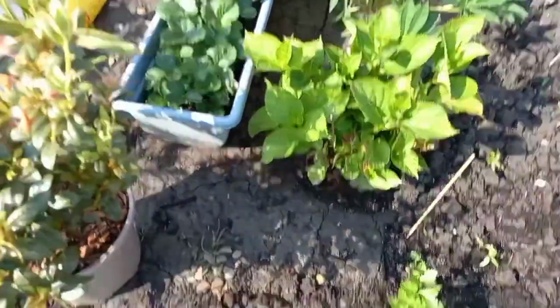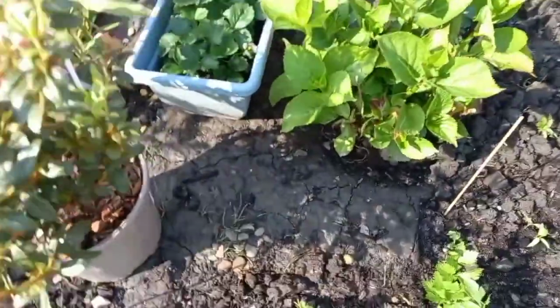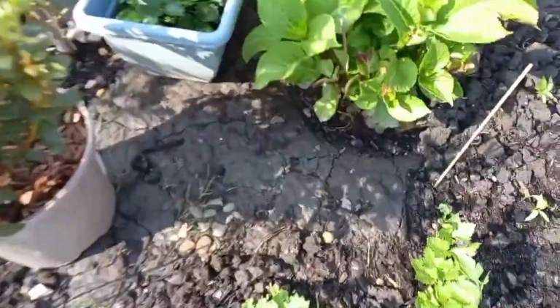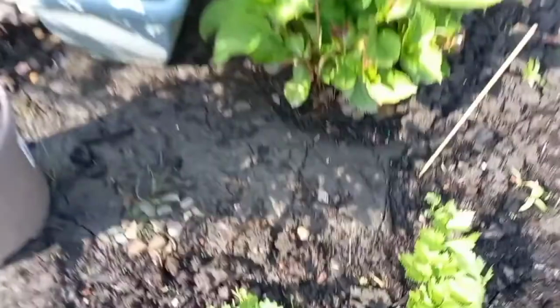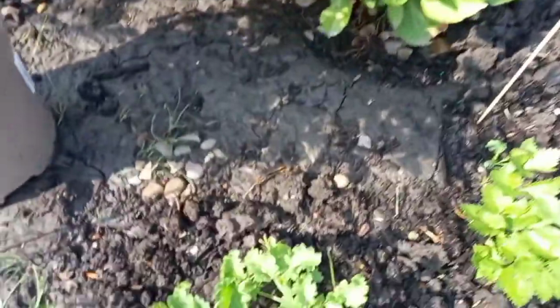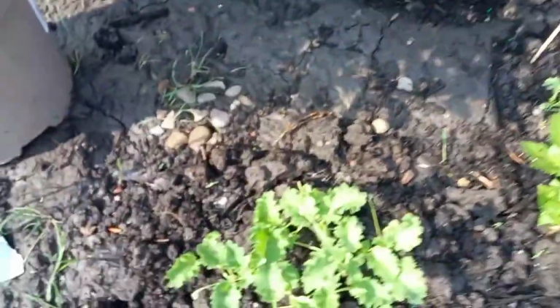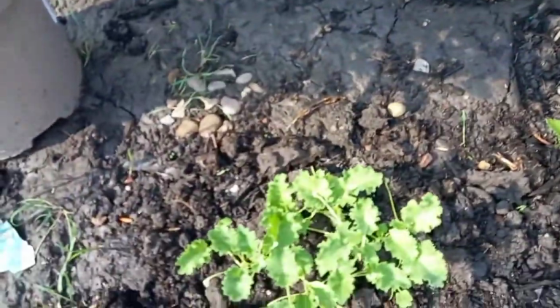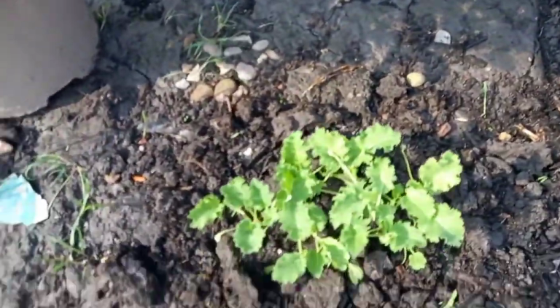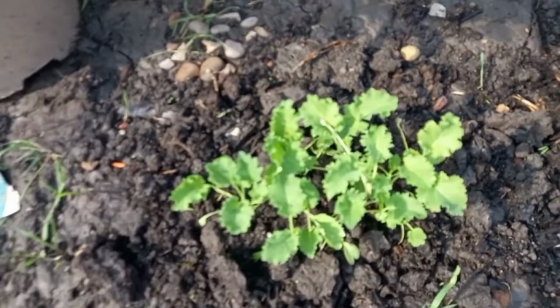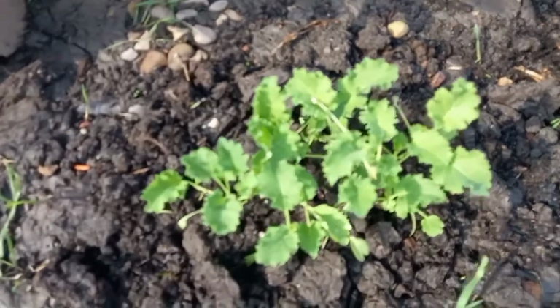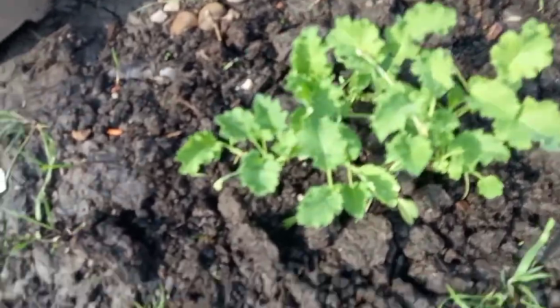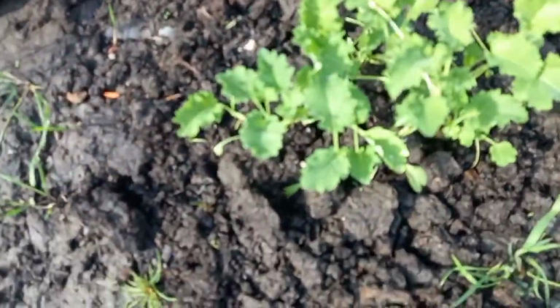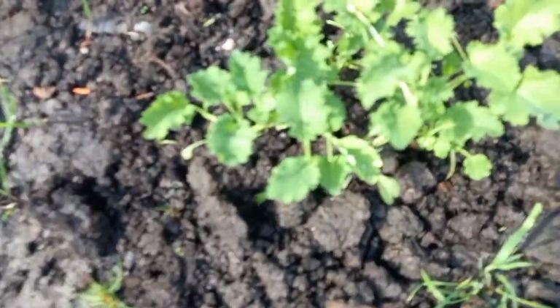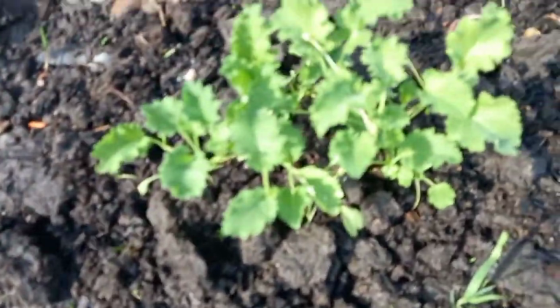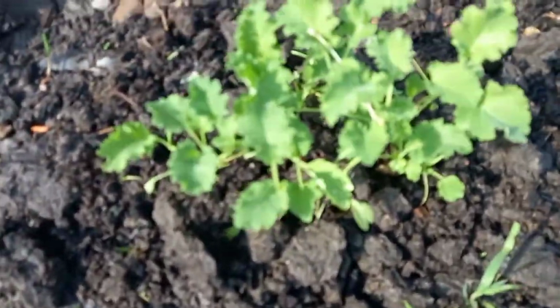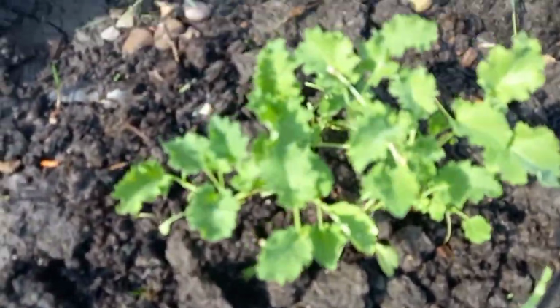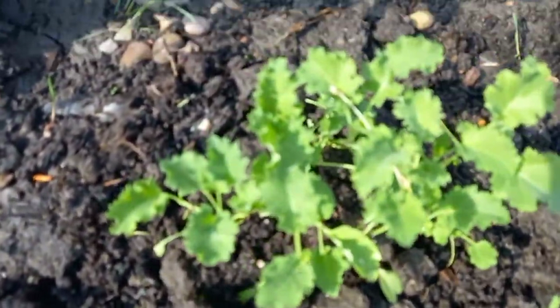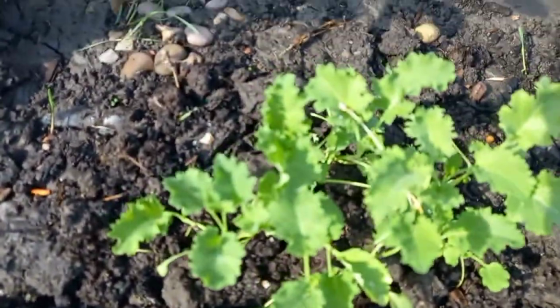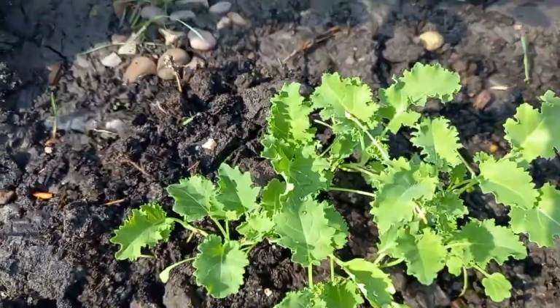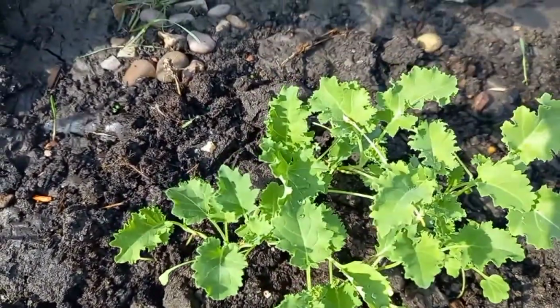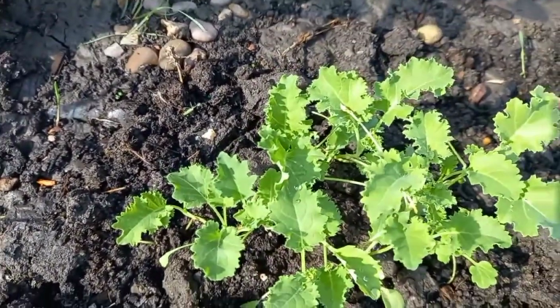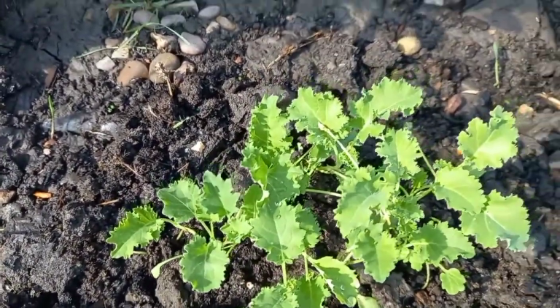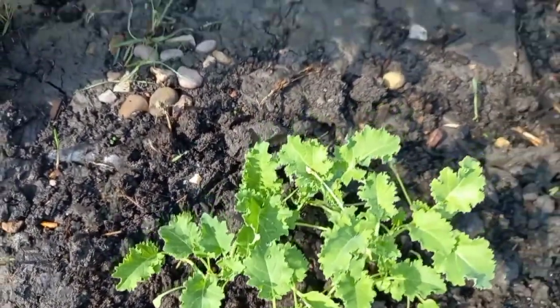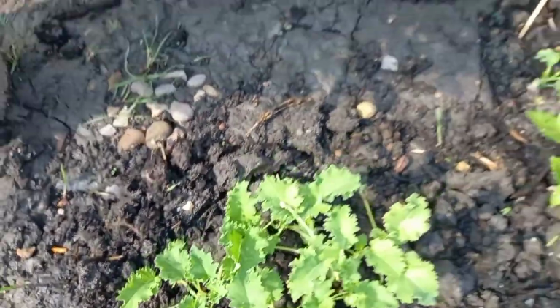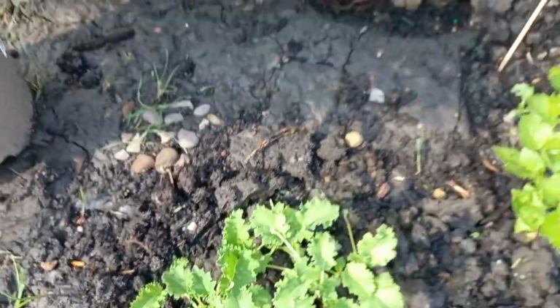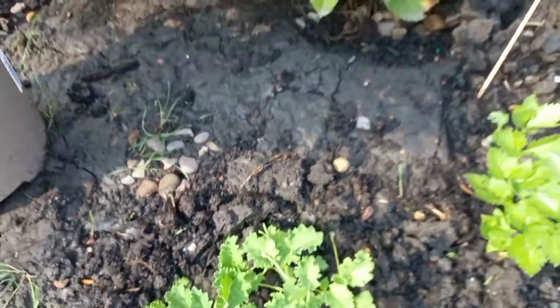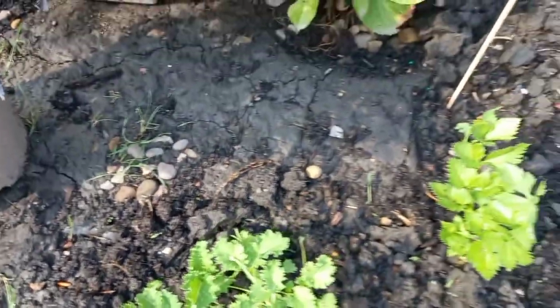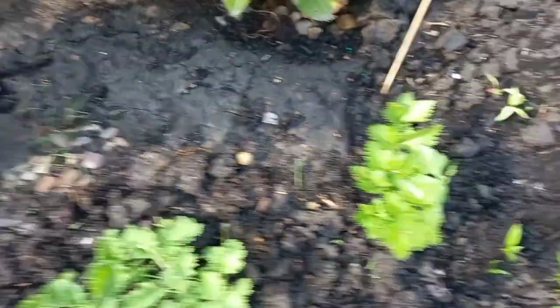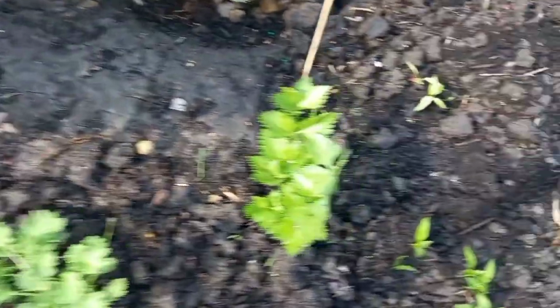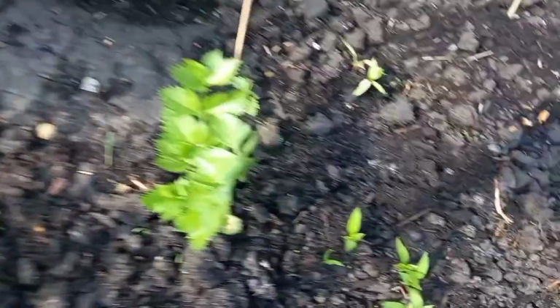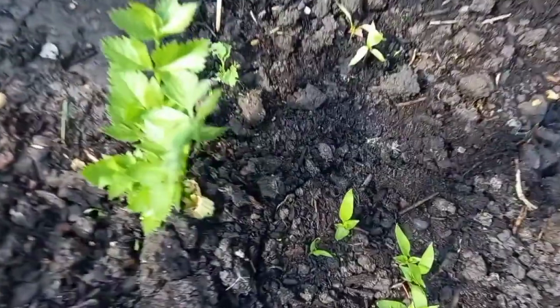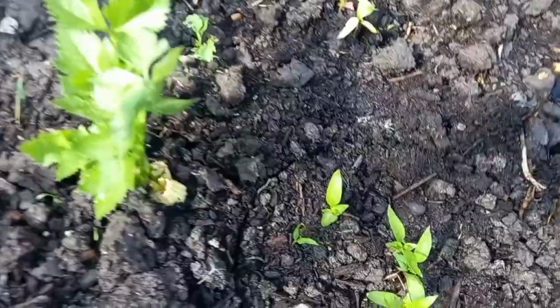This is my kale and it looks lovely now. And my chili.